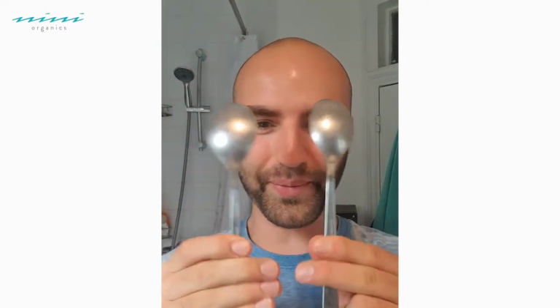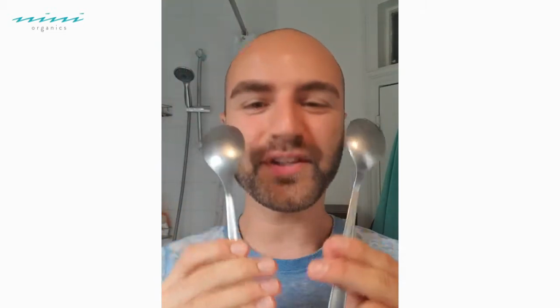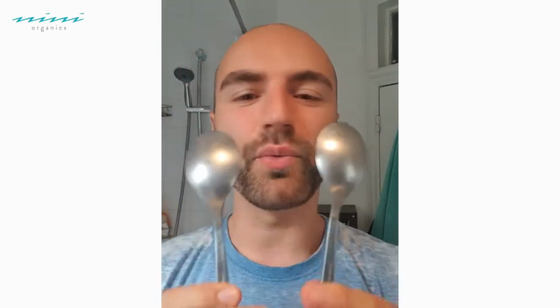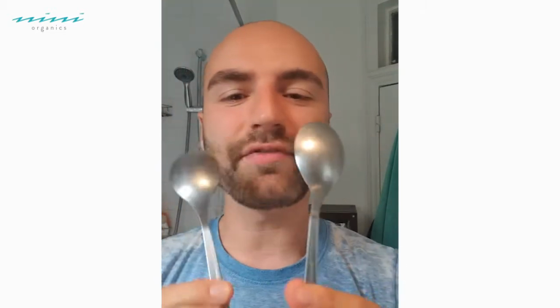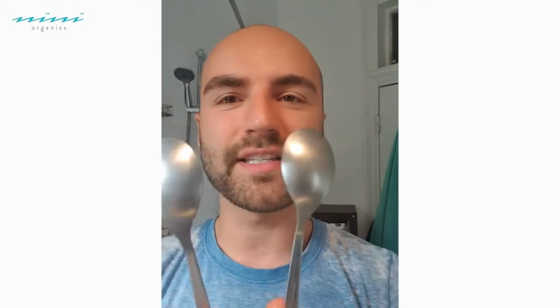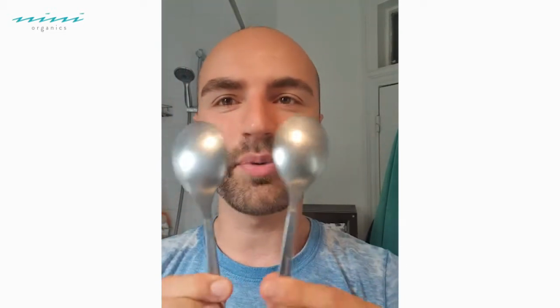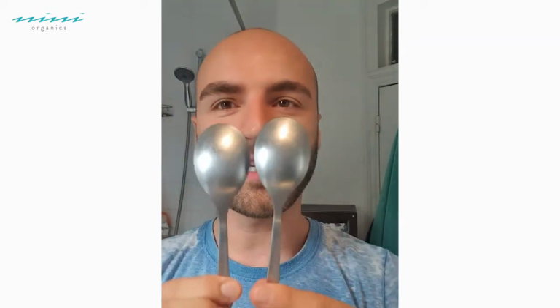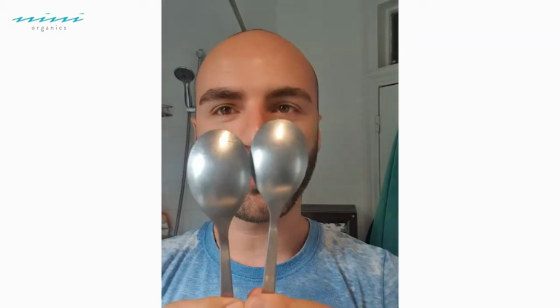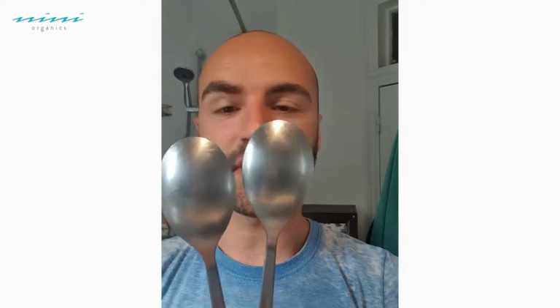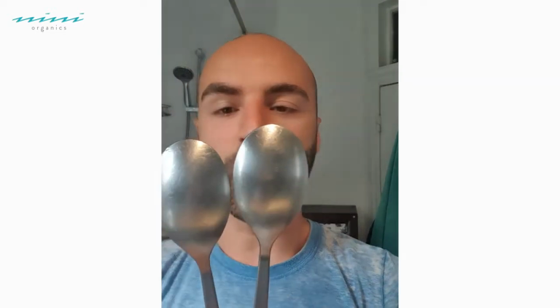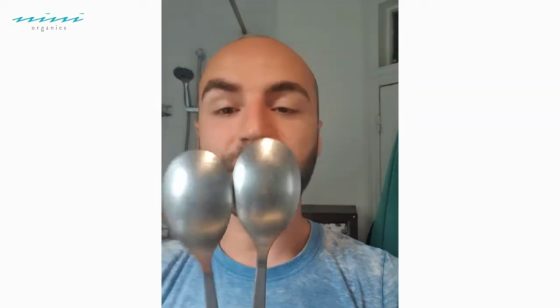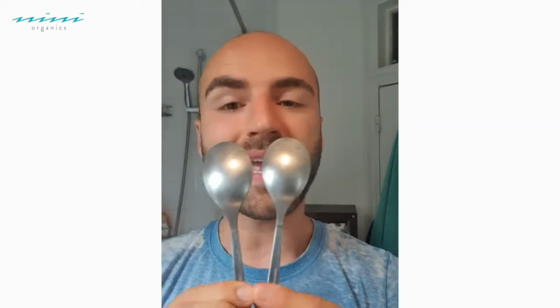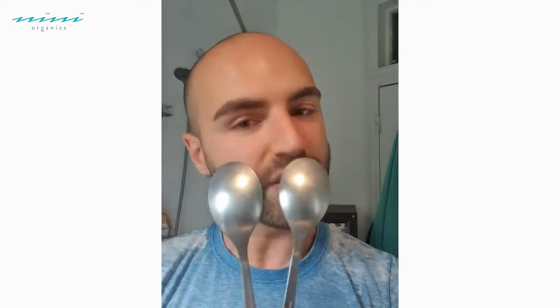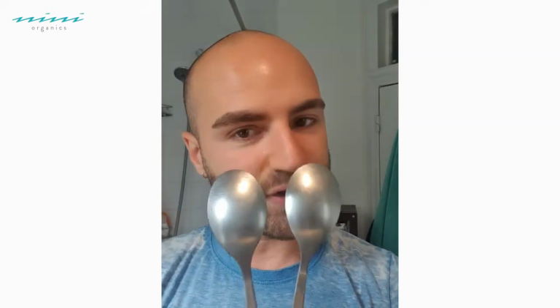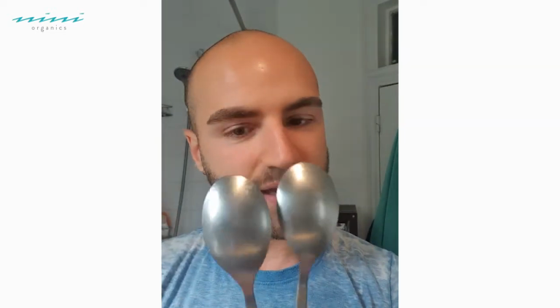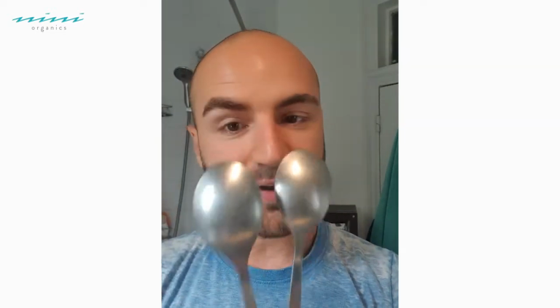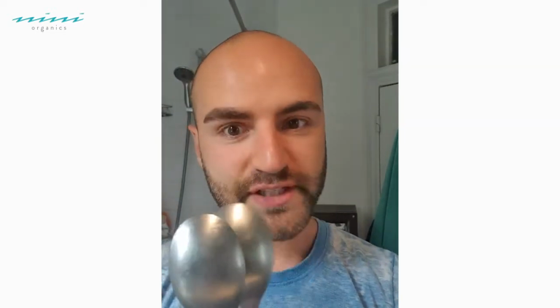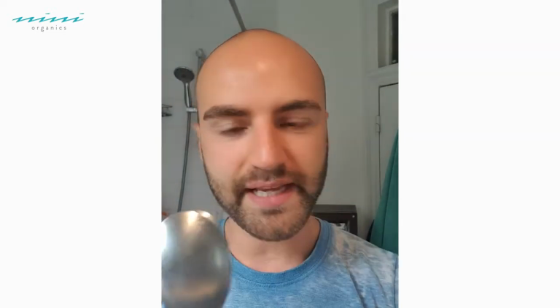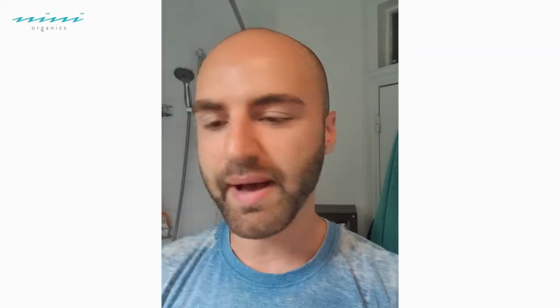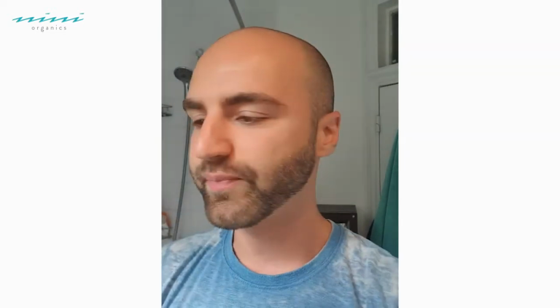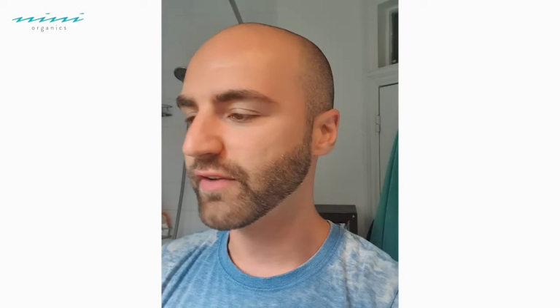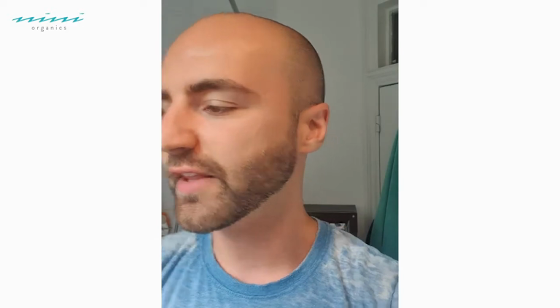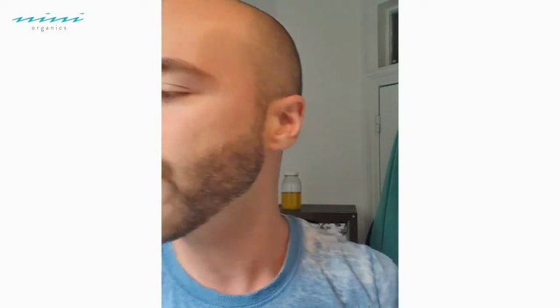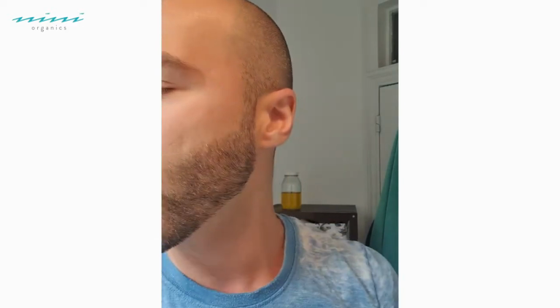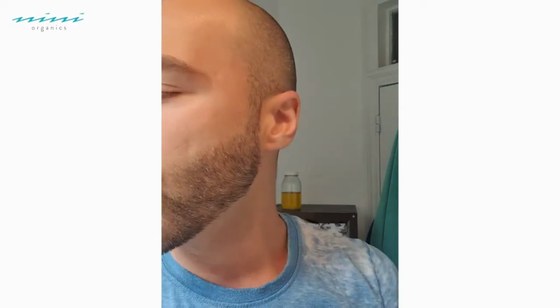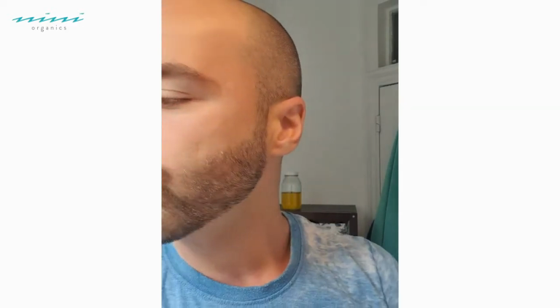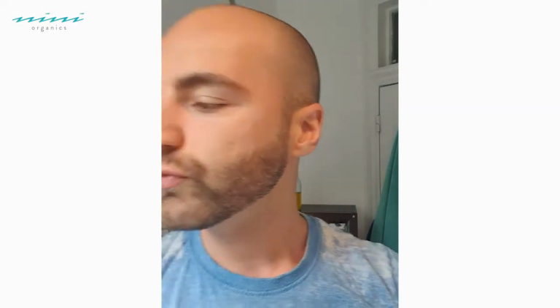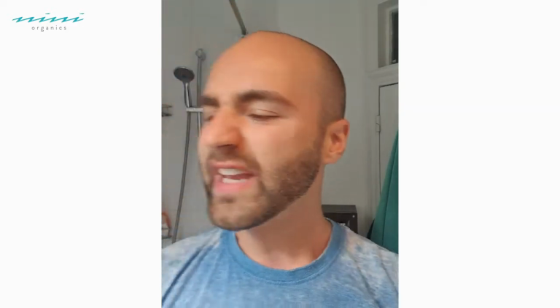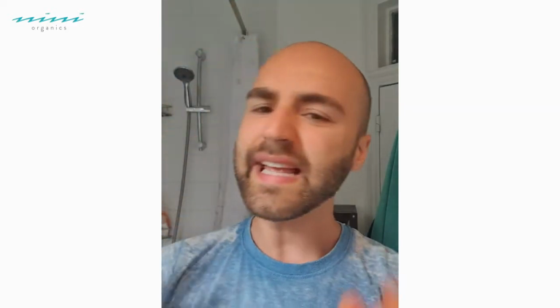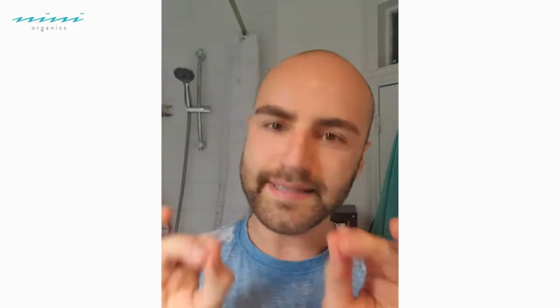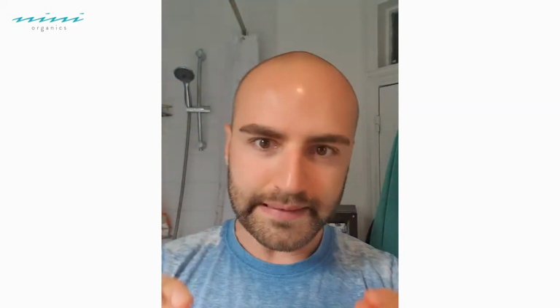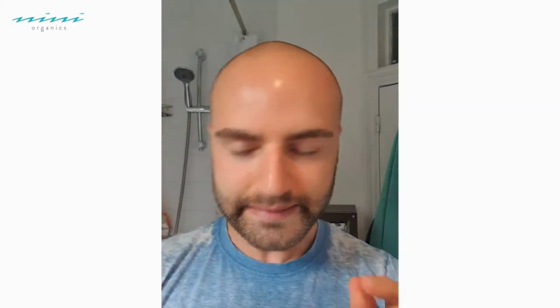What I've done is put these spoons overnight in the freezer and I've just taken them out, so I've let them reheat slightly.